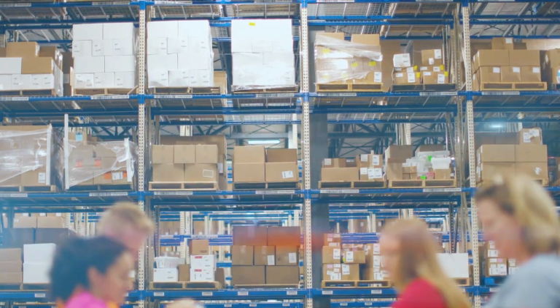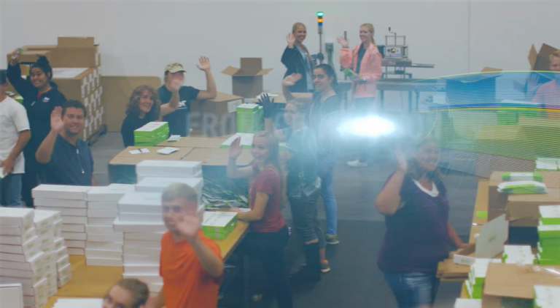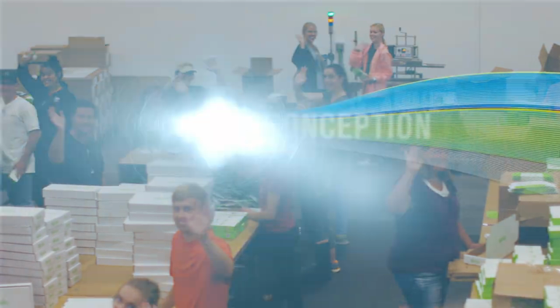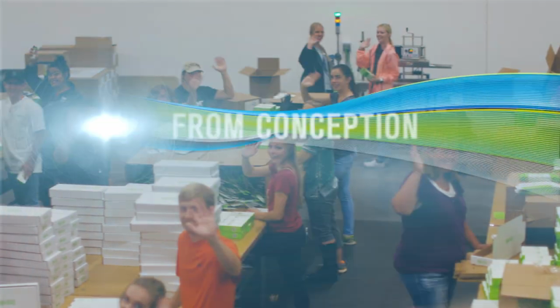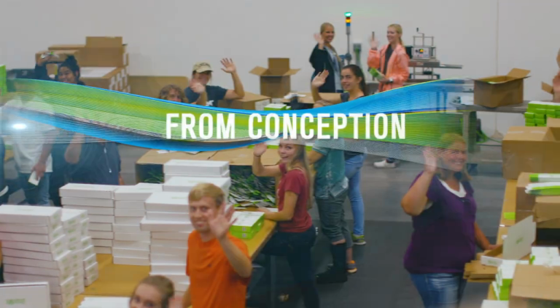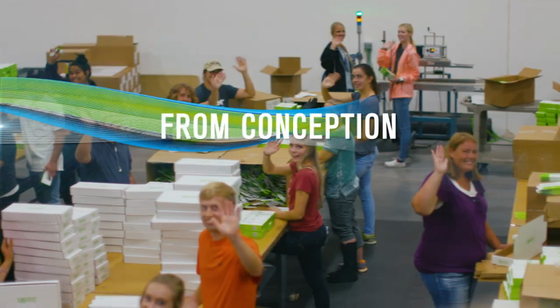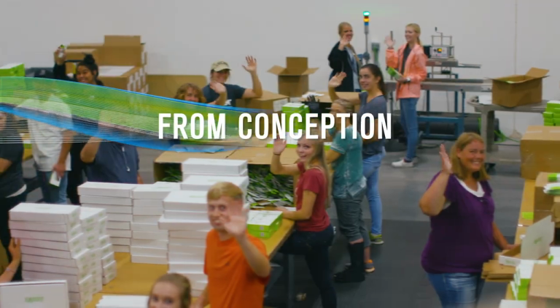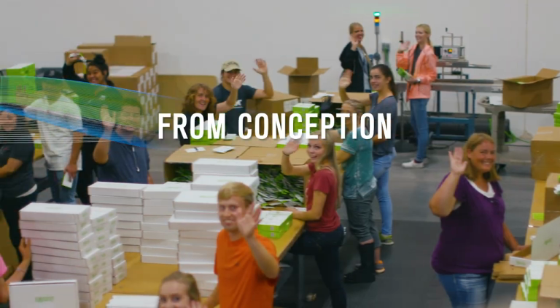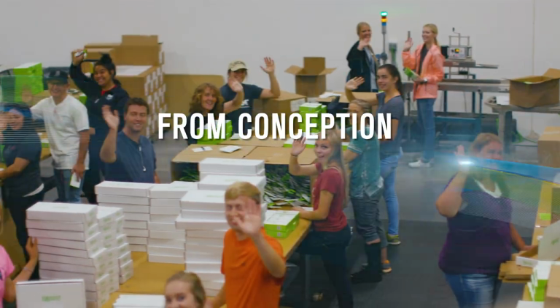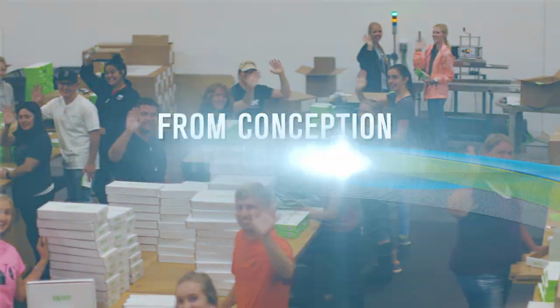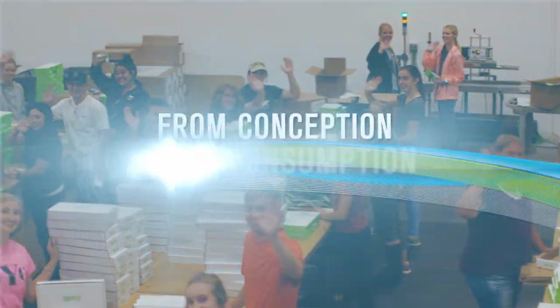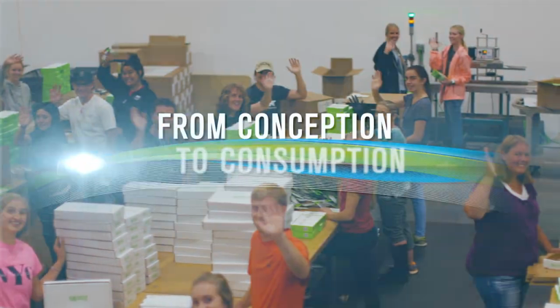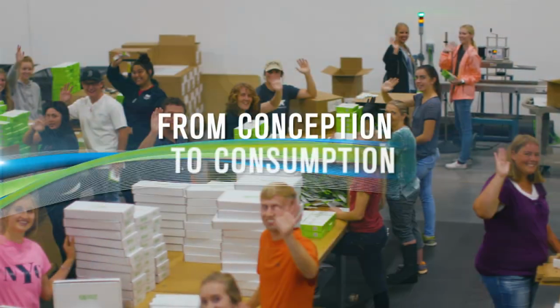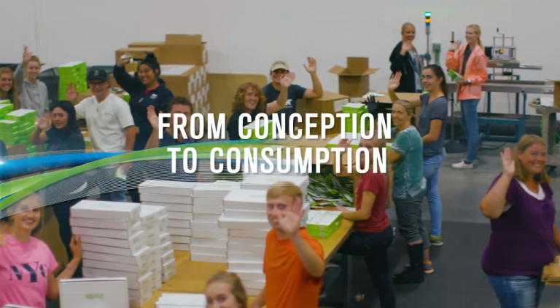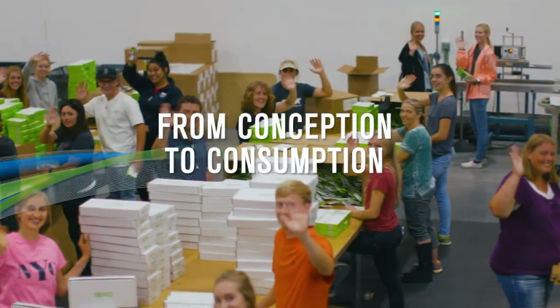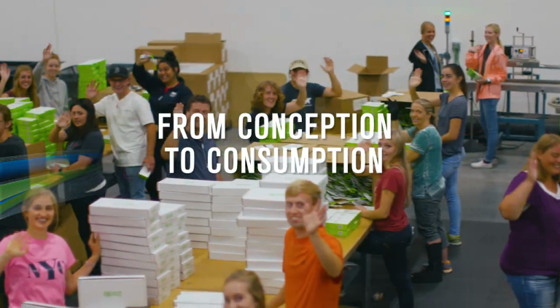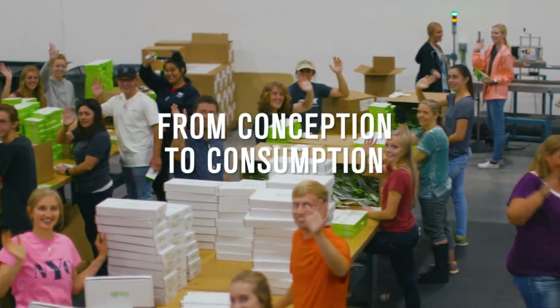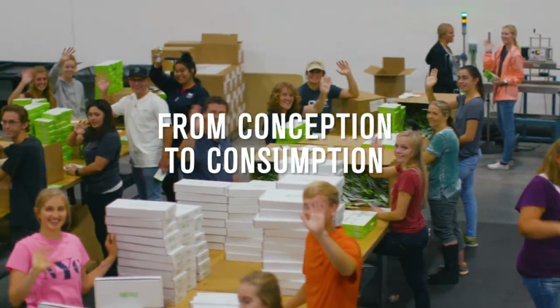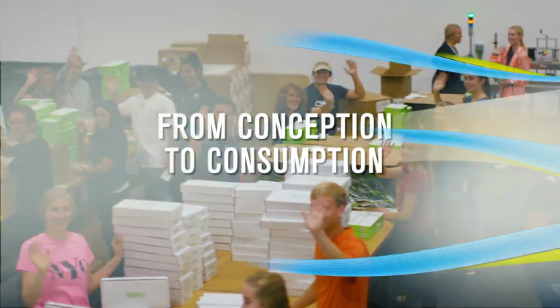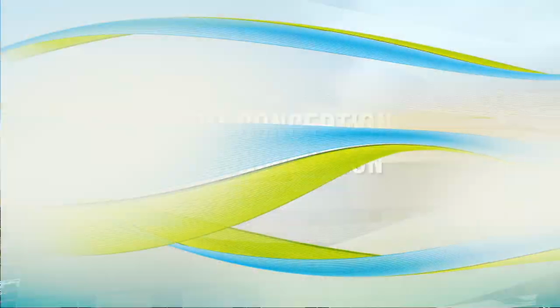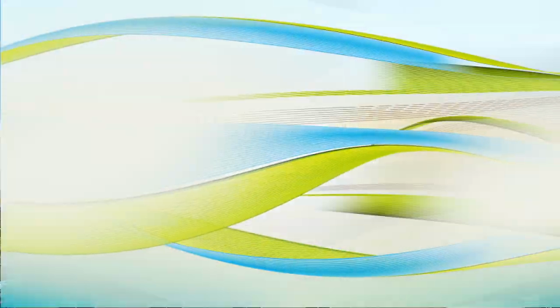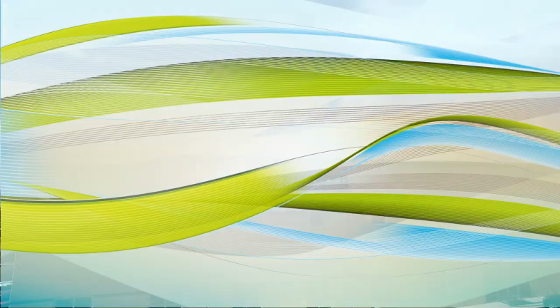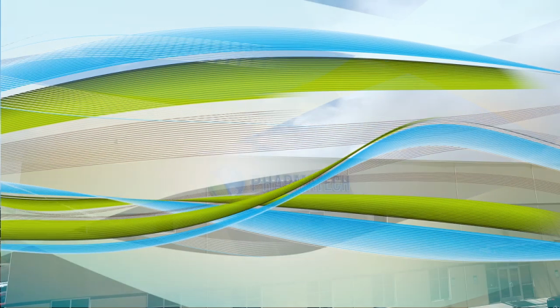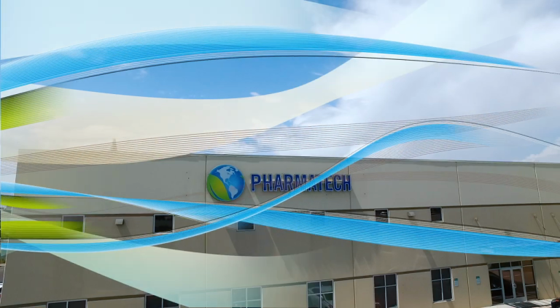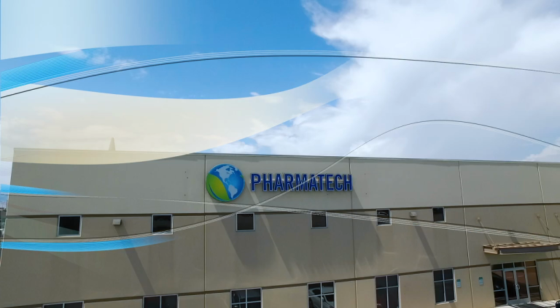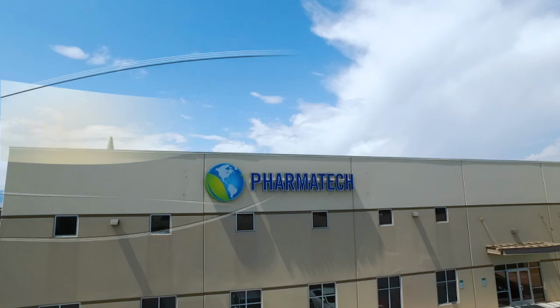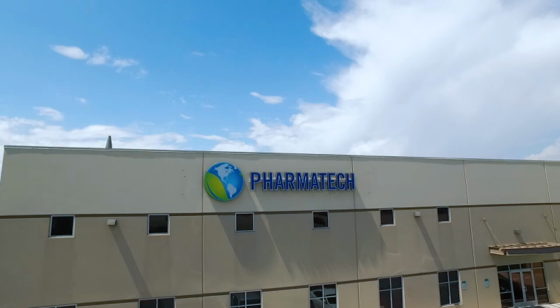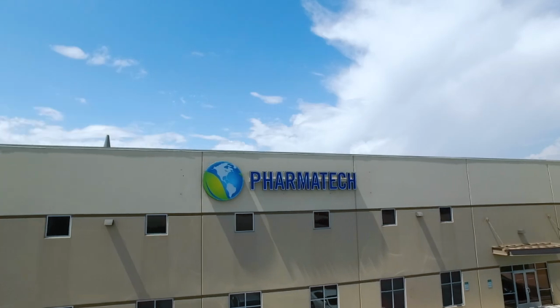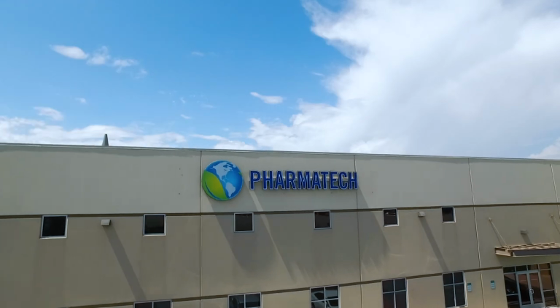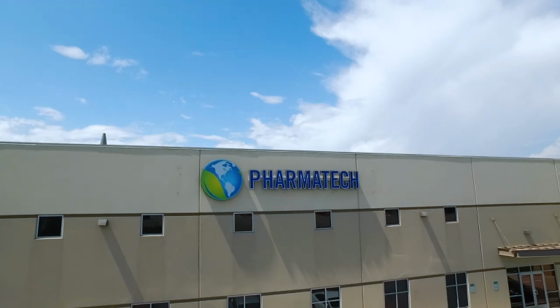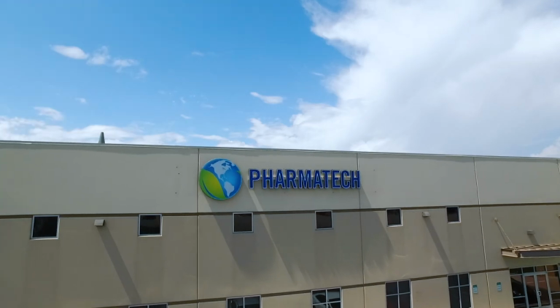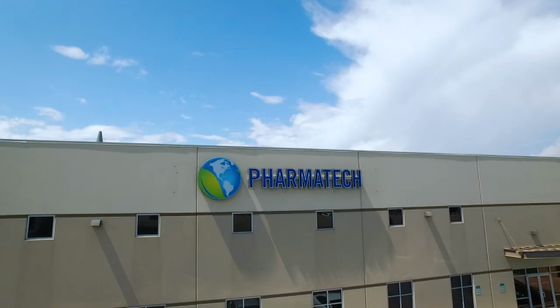From conception to consumption, welcome to PharmaTech.